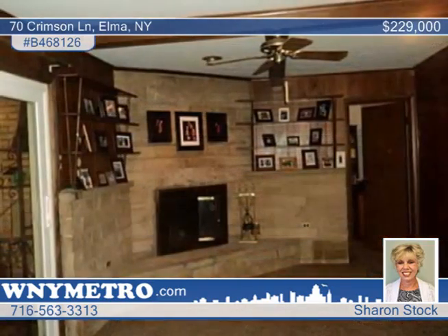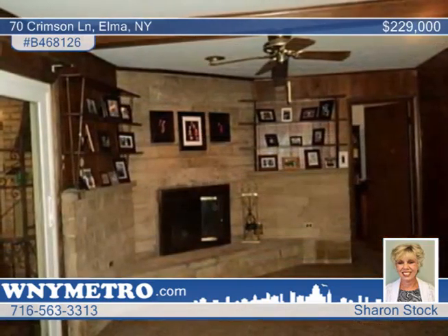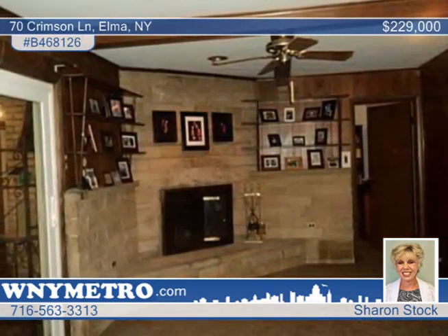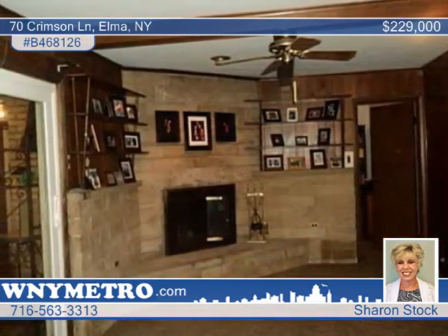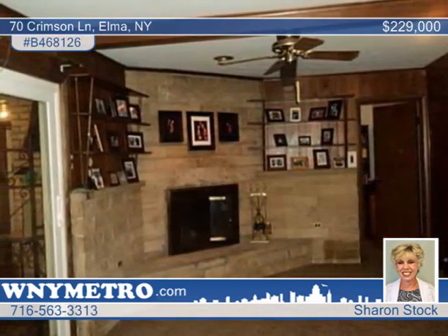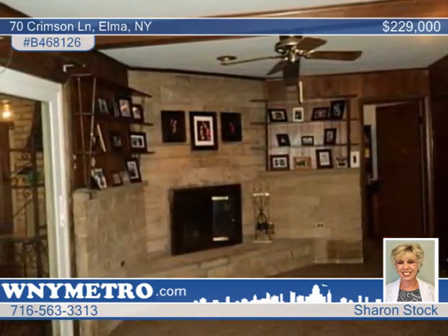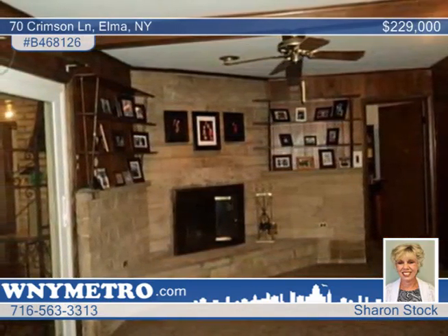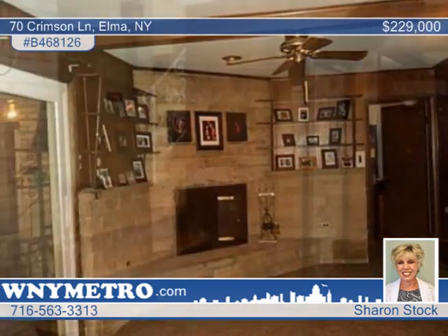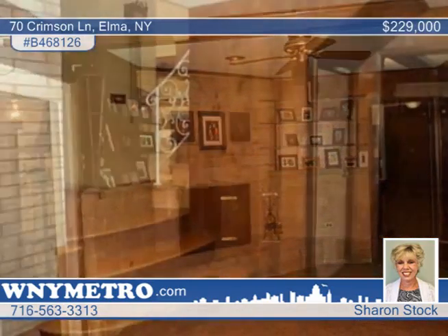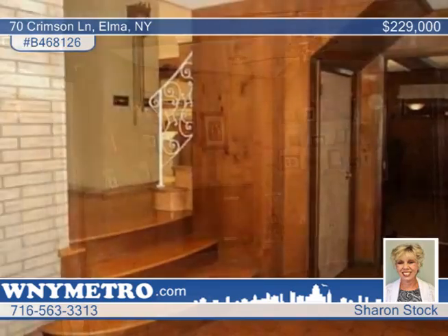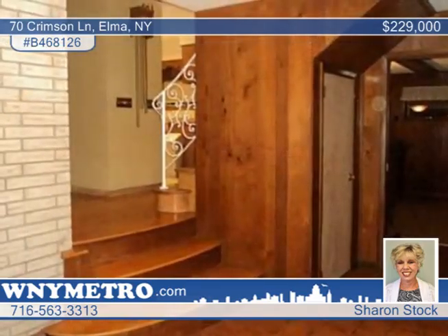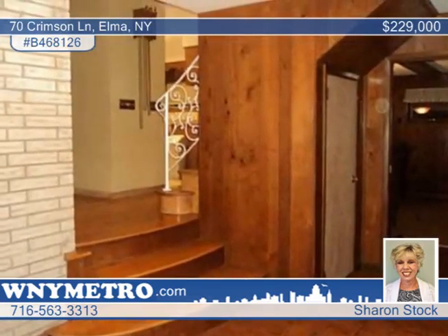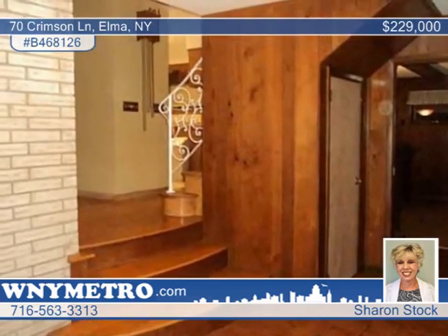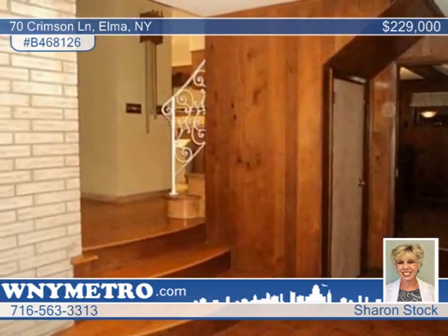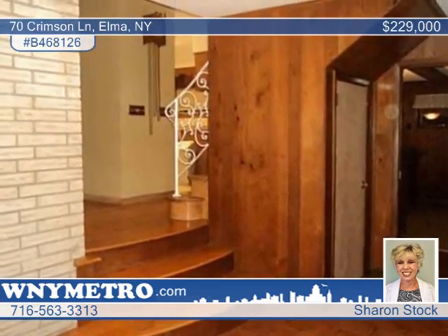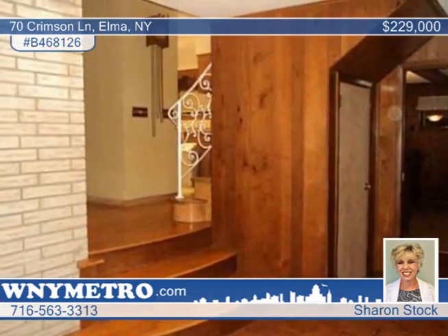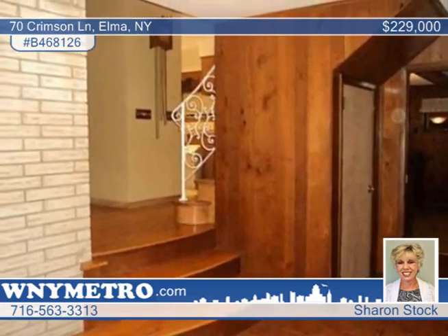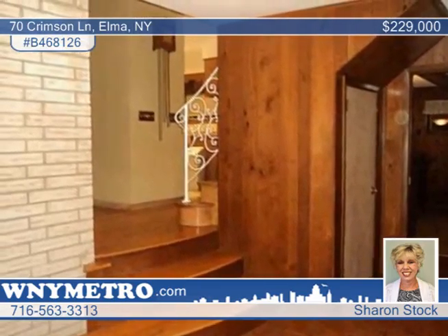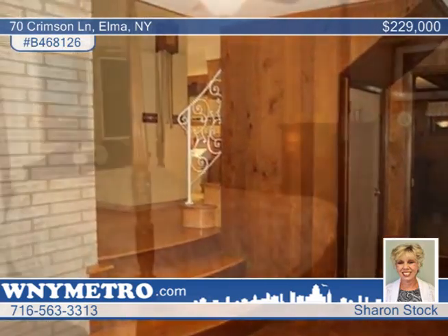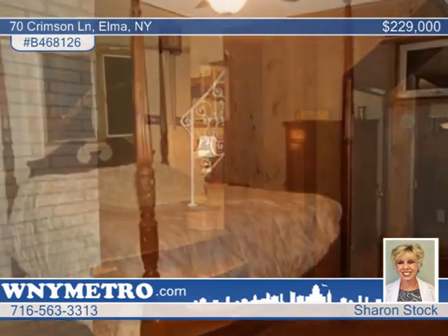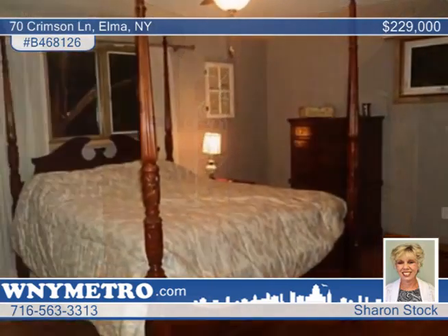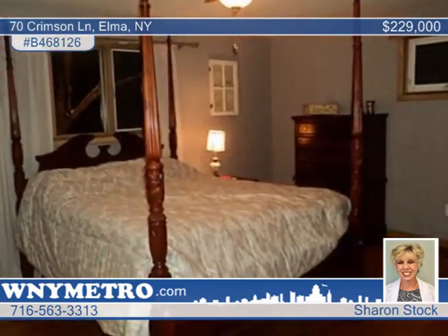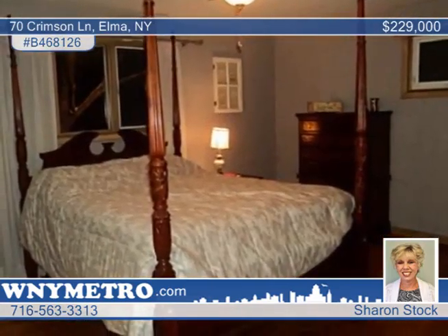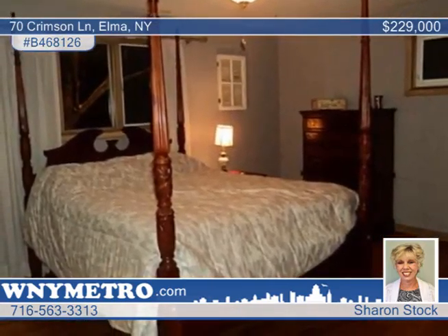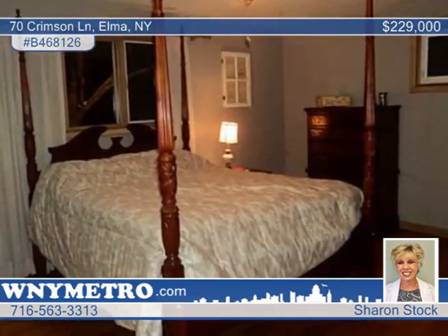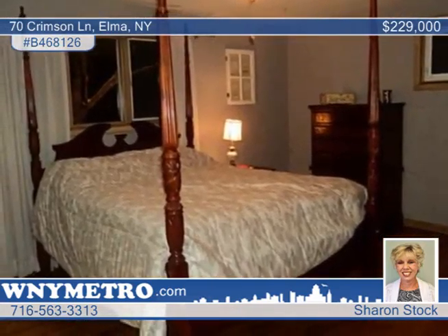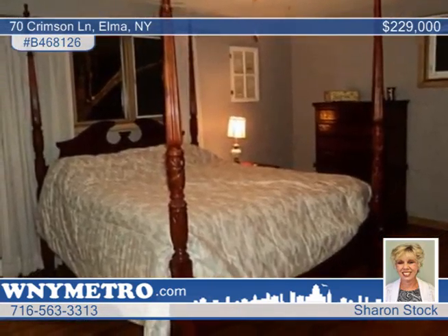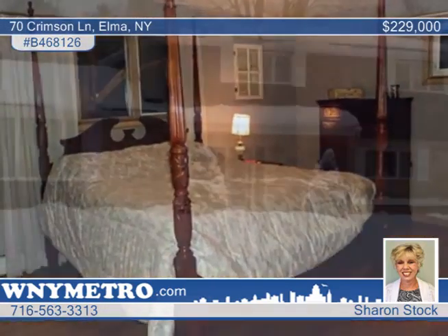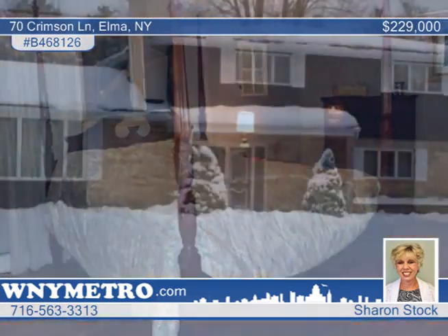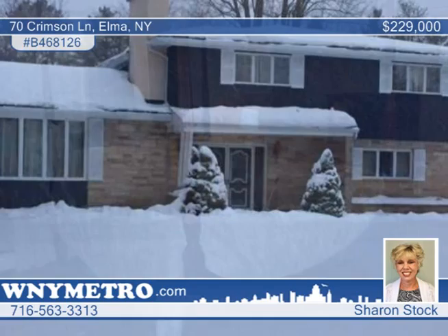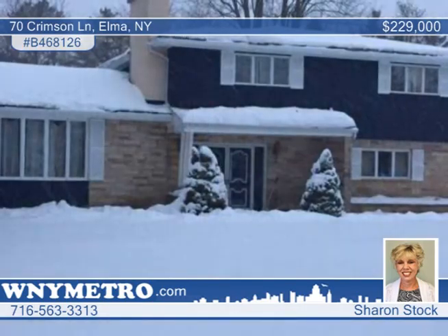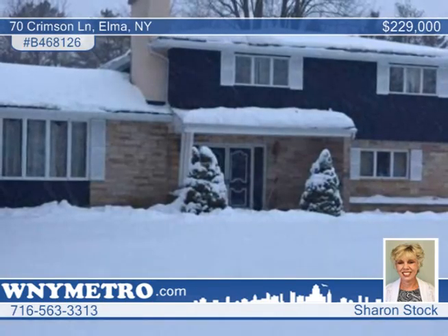The home's been freshly painted throughout, and there's a heated garage, cedar closet, and much more. Talk to Sharon Stock about this four-bedroom, two-bath beauty.